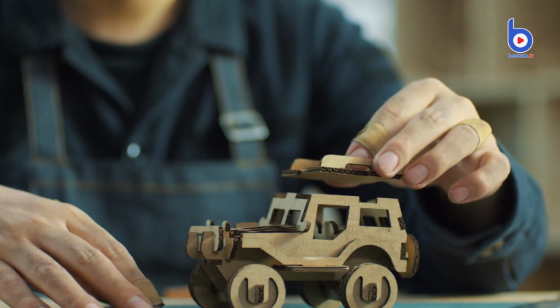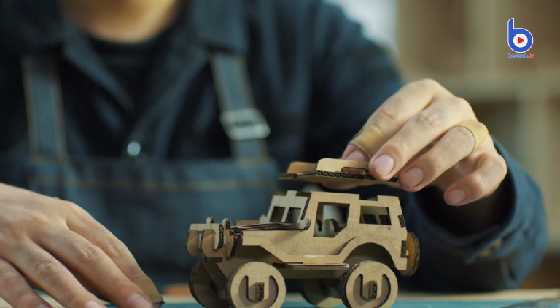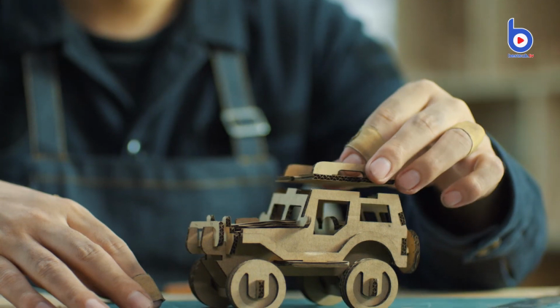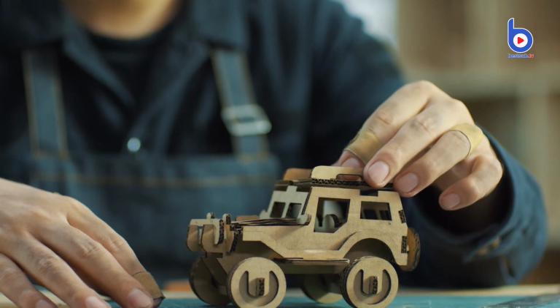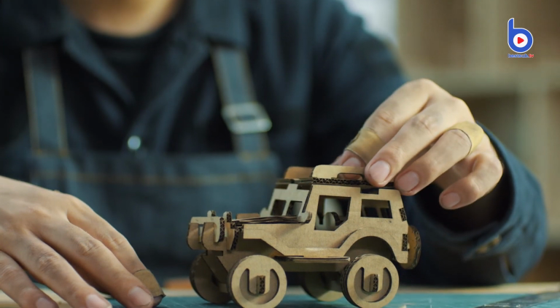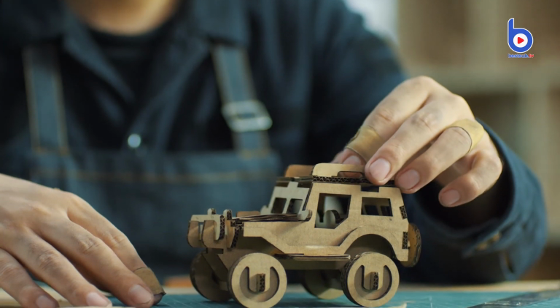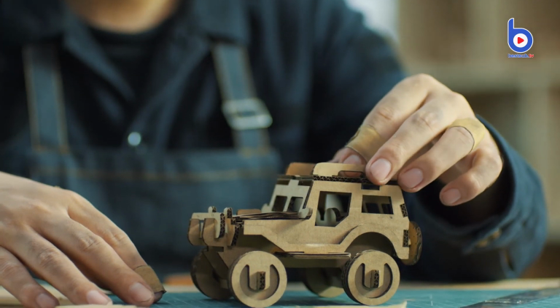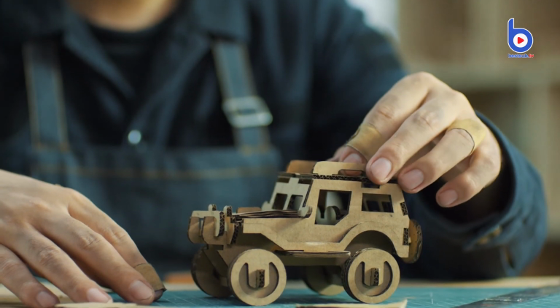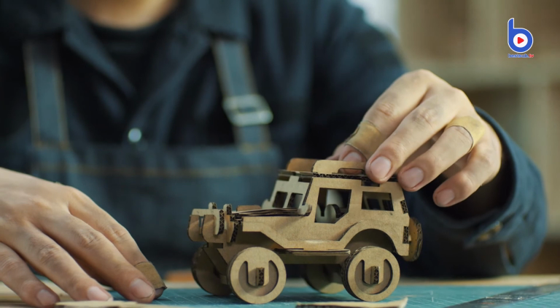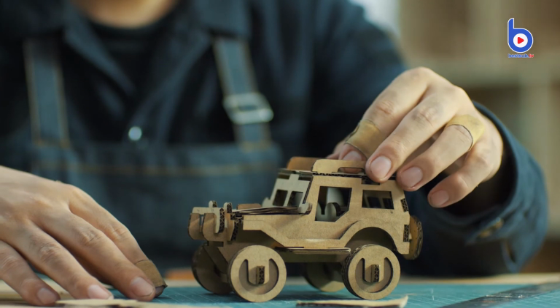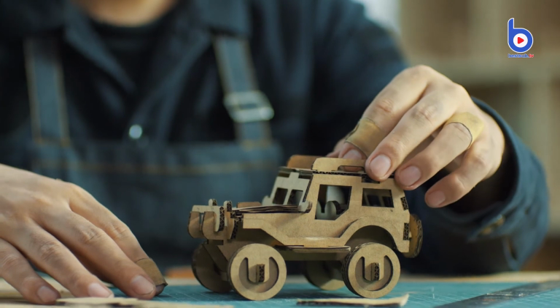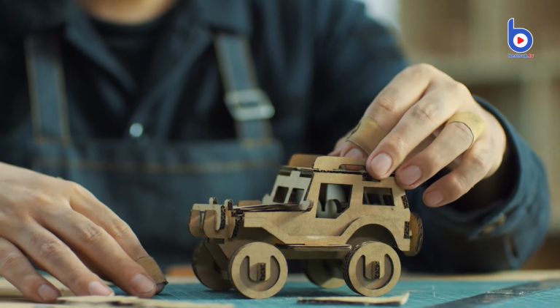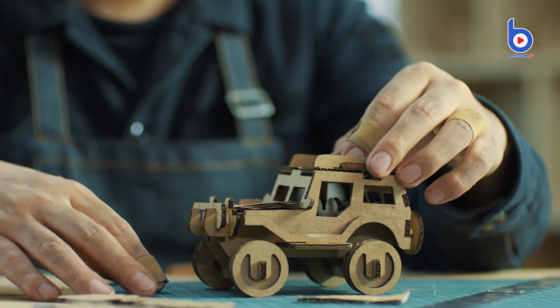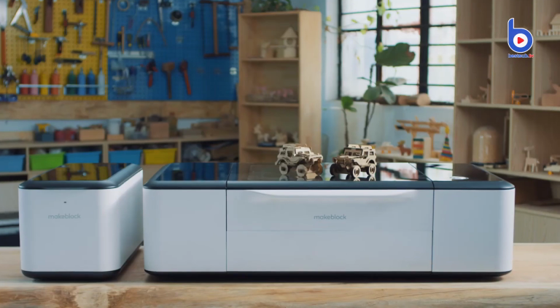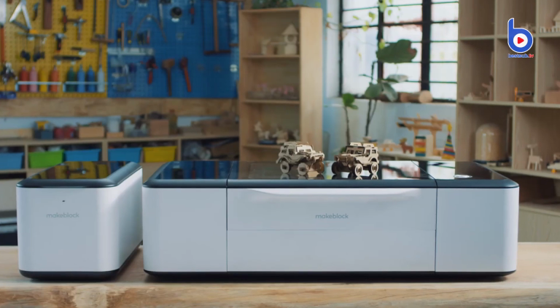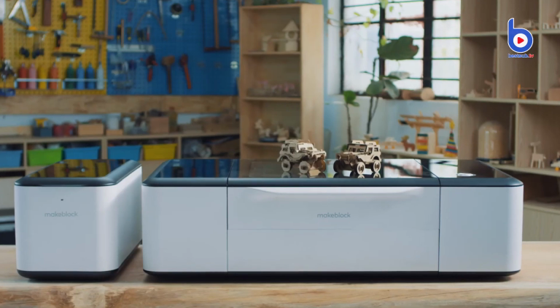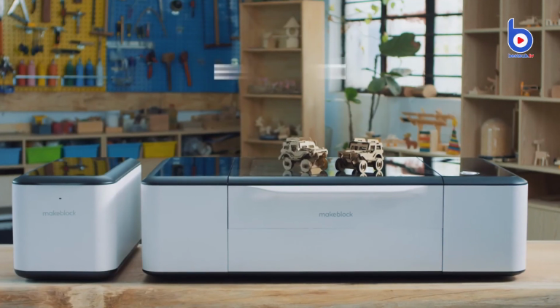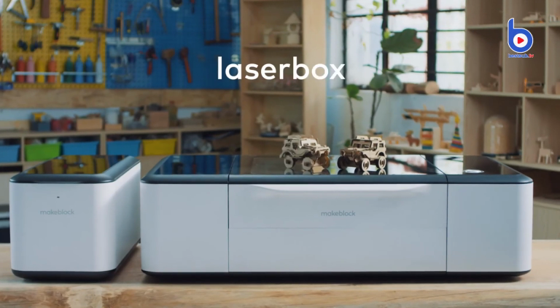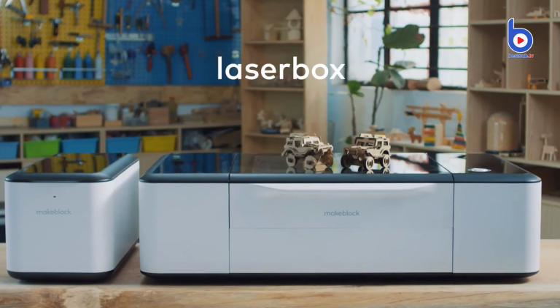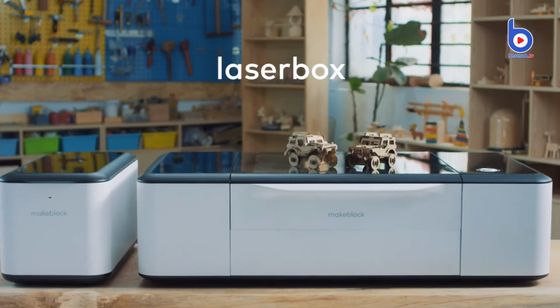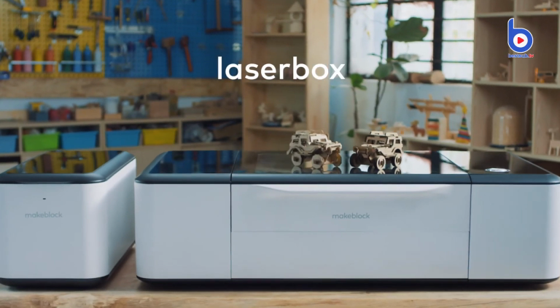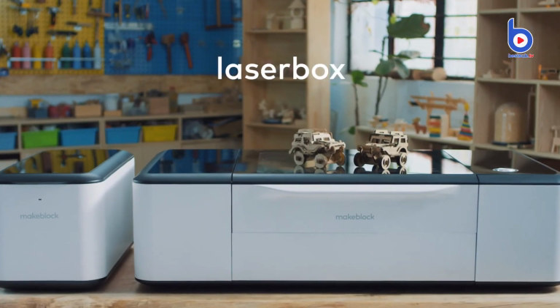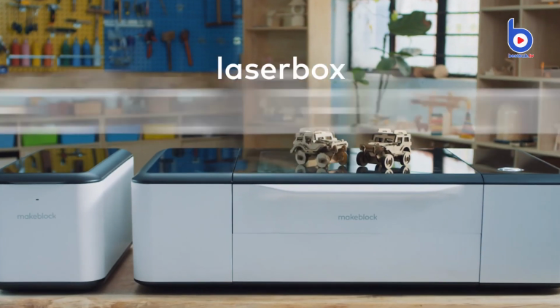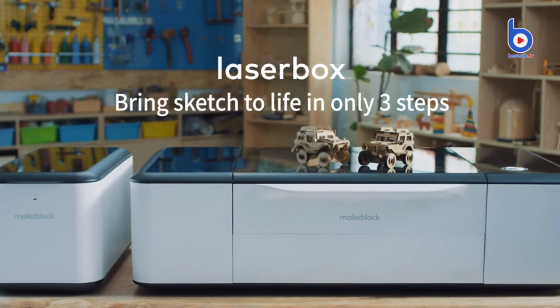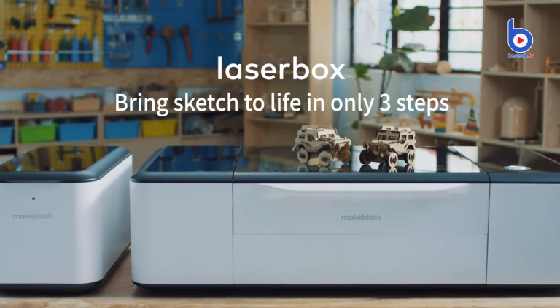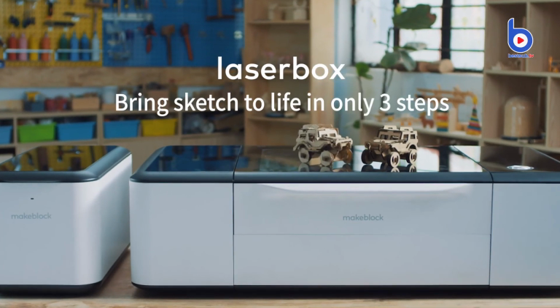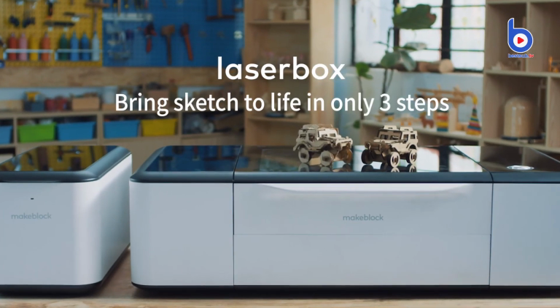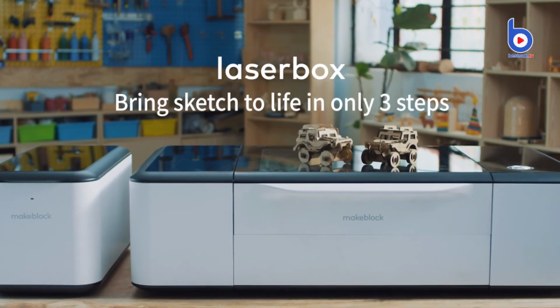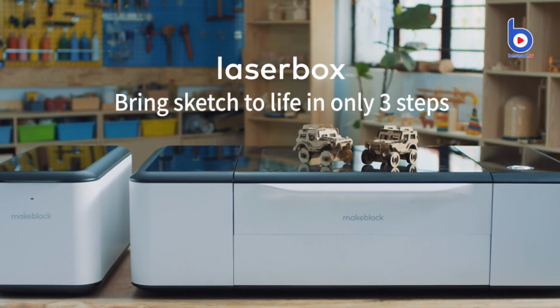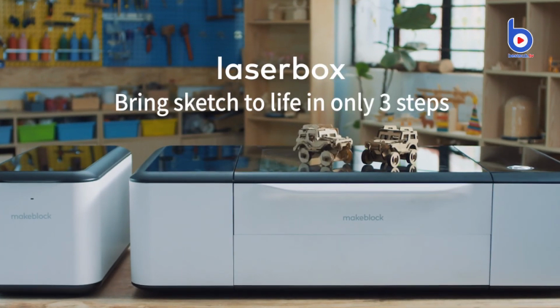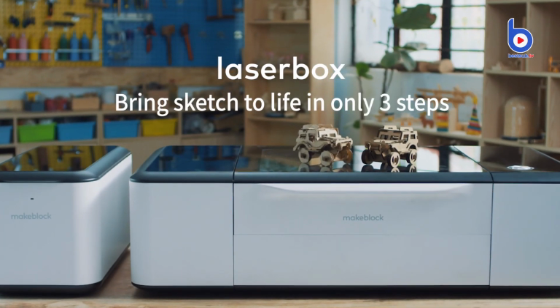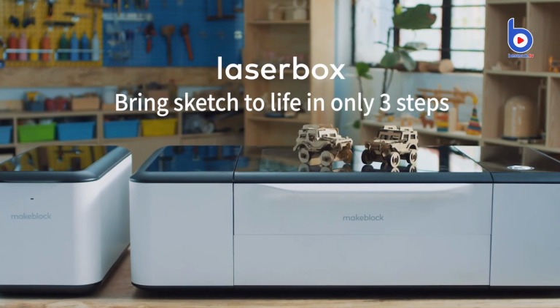Laserbox brings your sketch to life in only 3 steps.